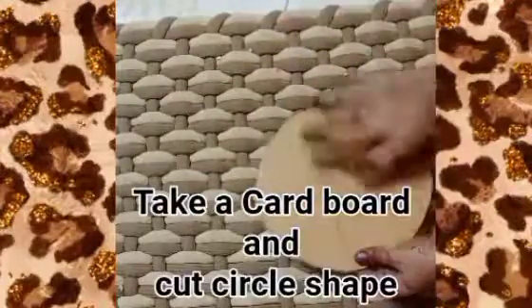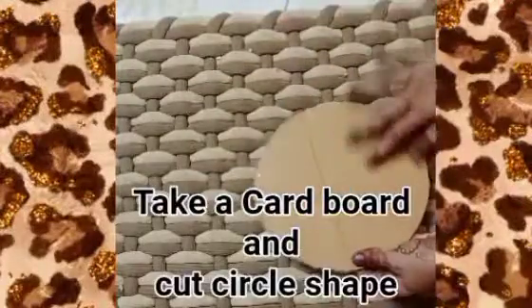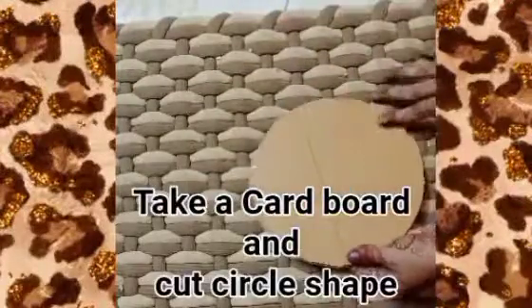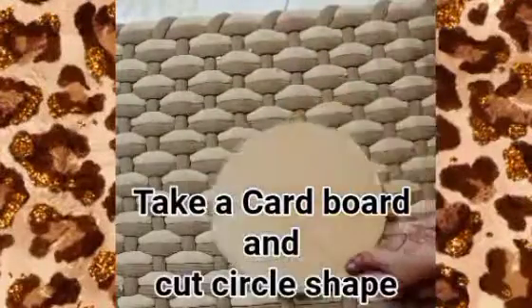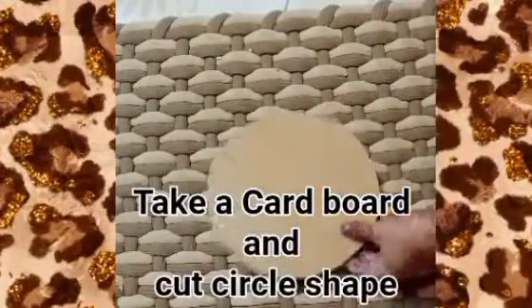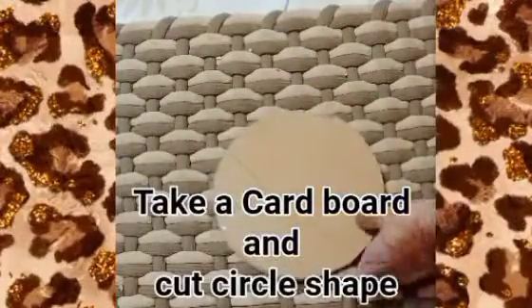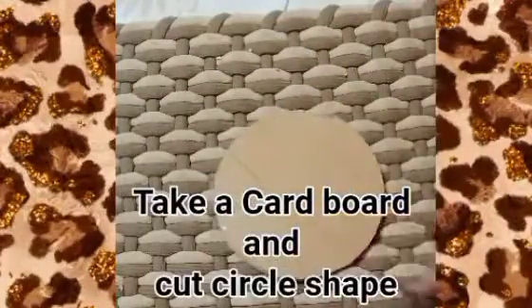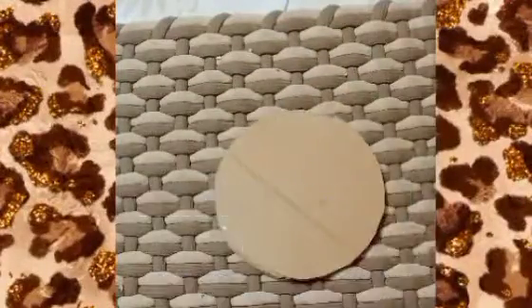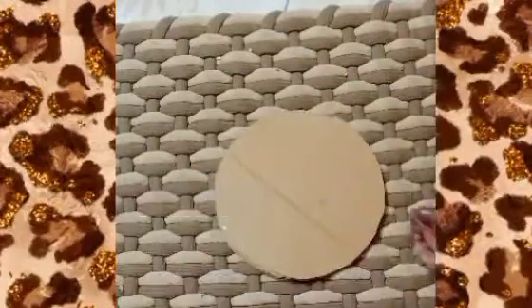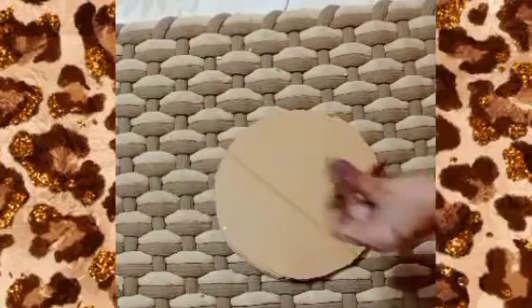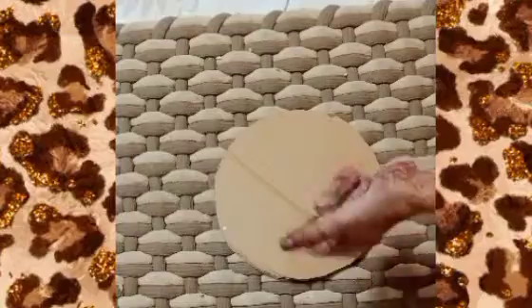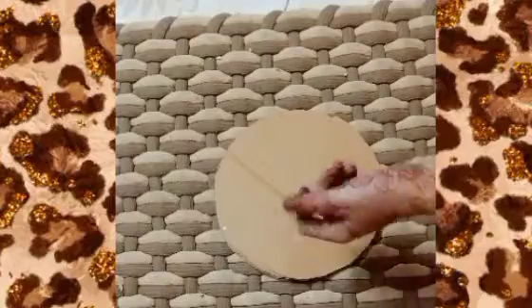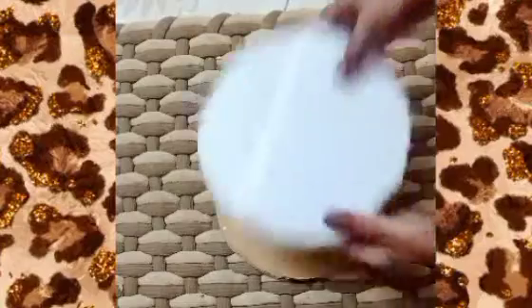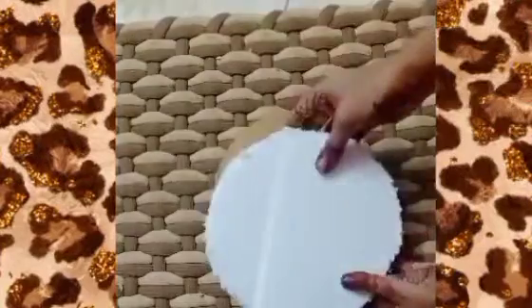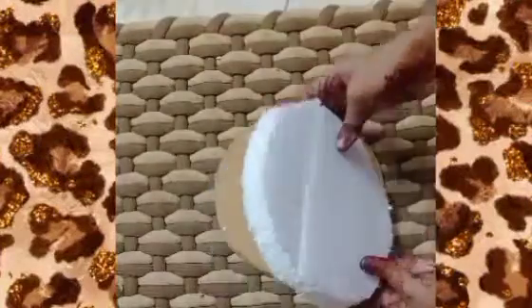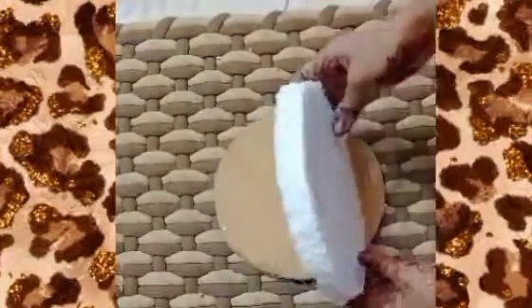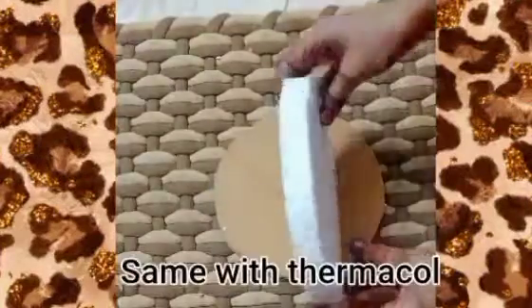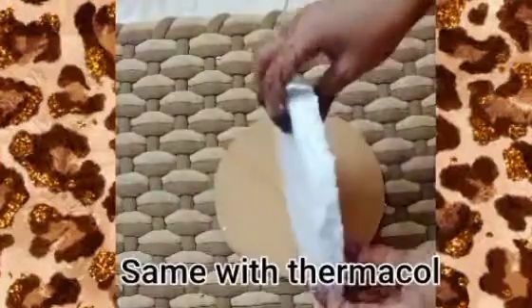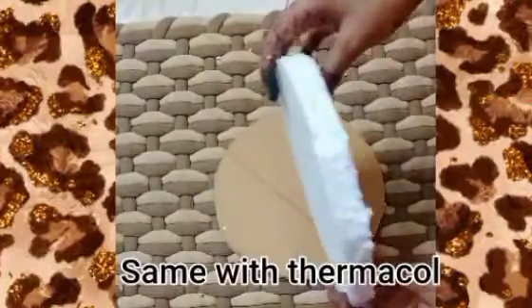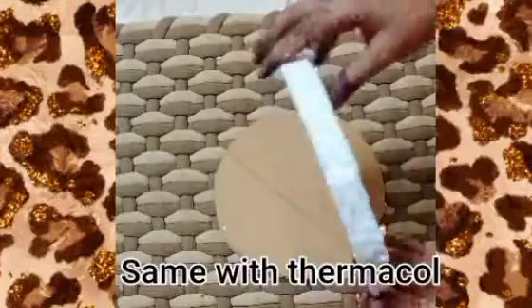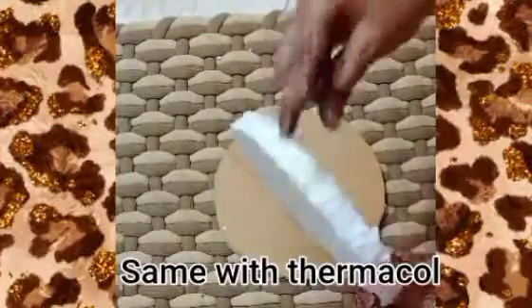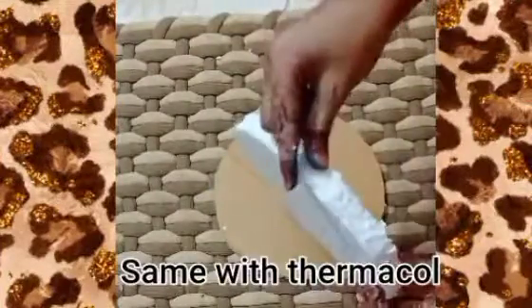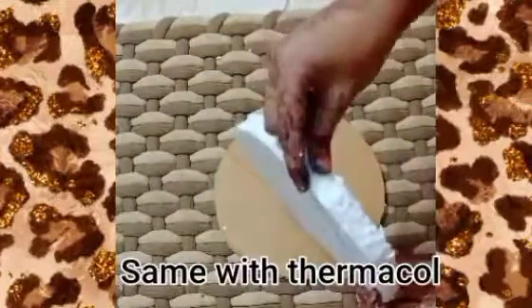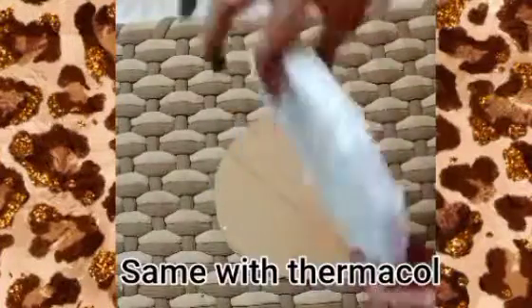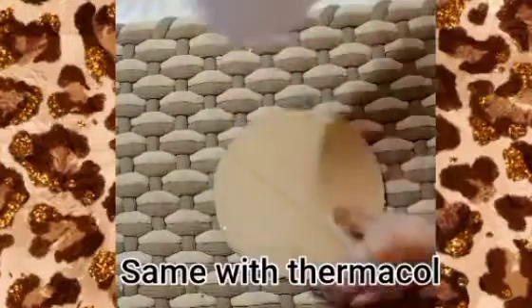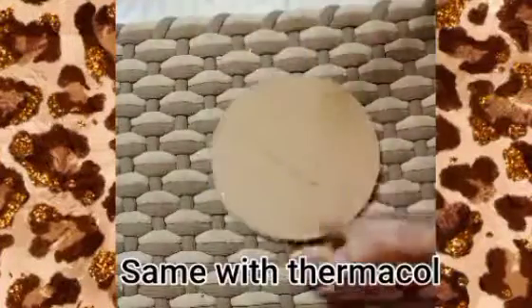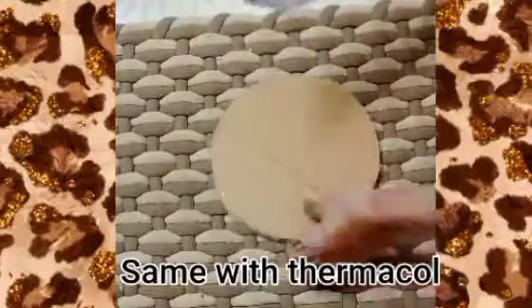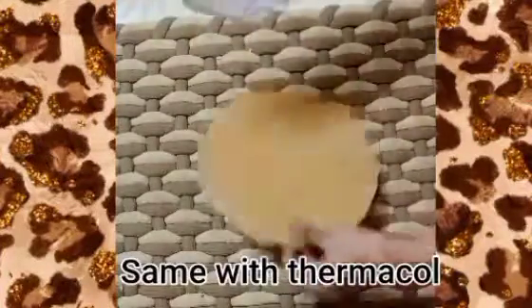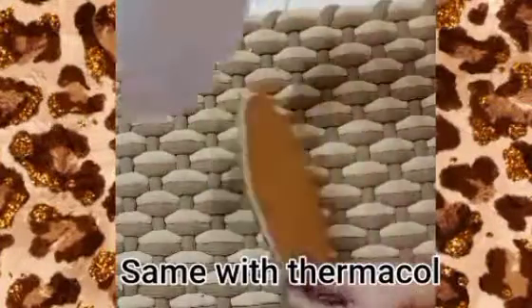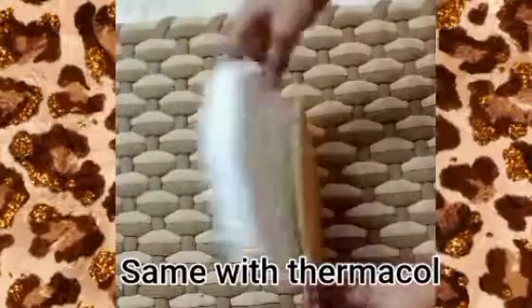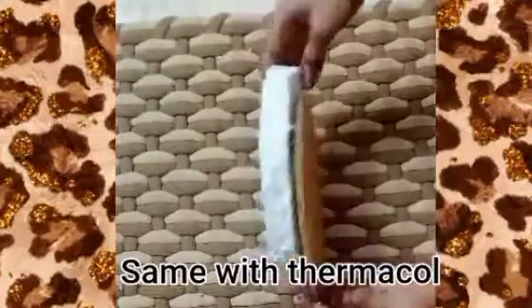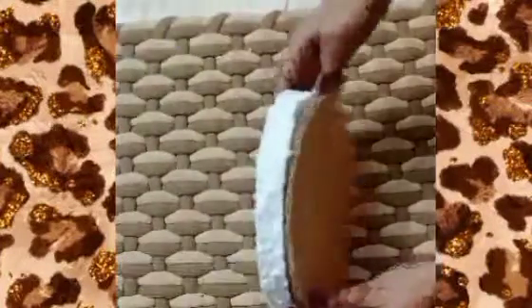Take a cardboard and cut a circle shape. Do the same with thermocol.